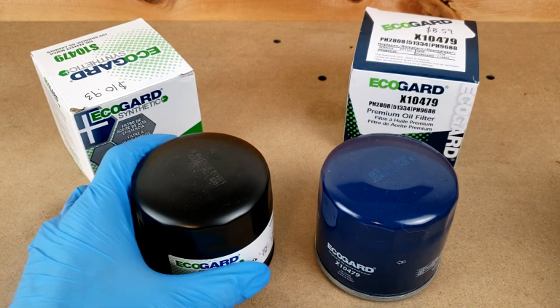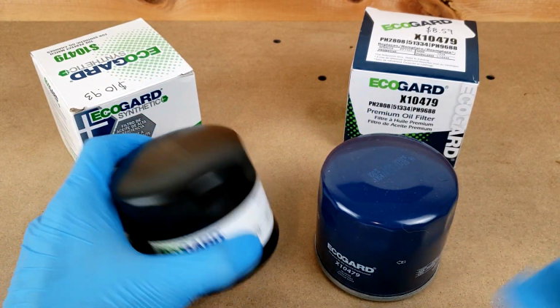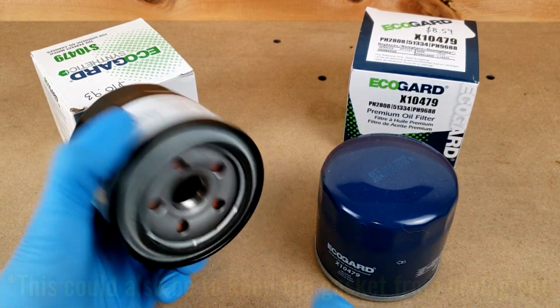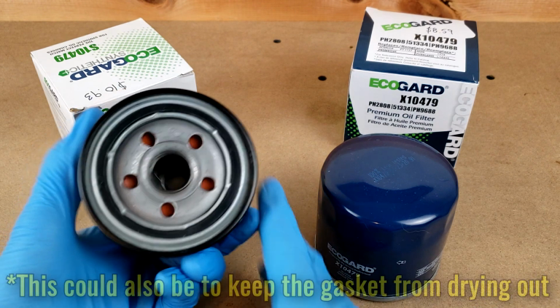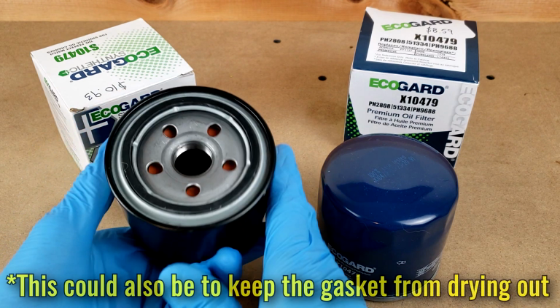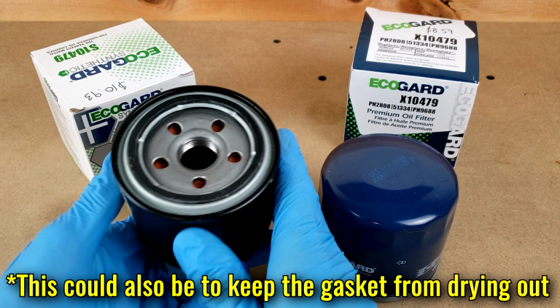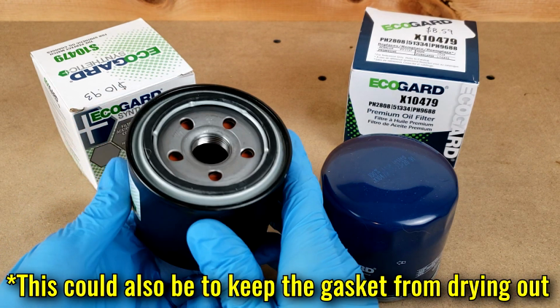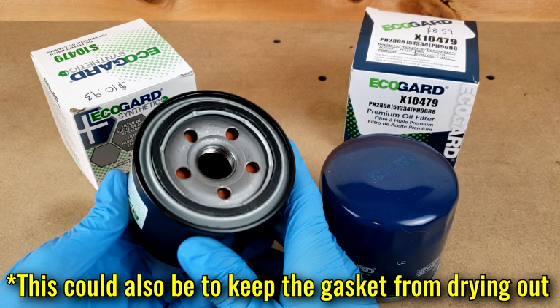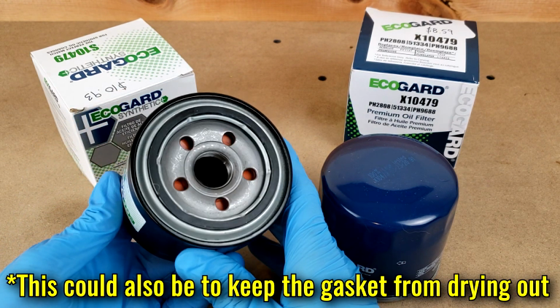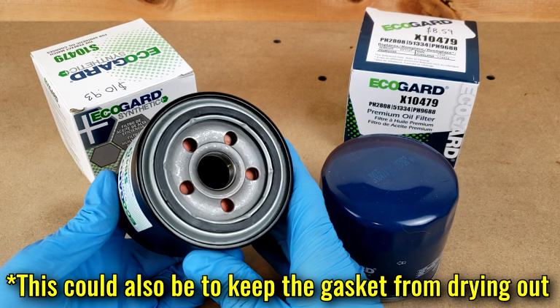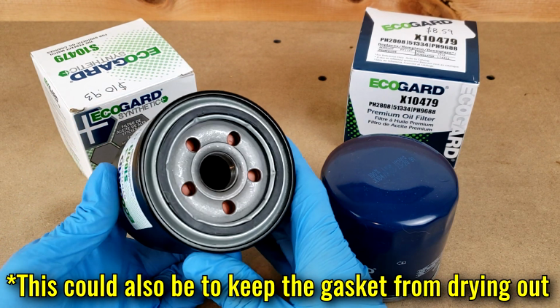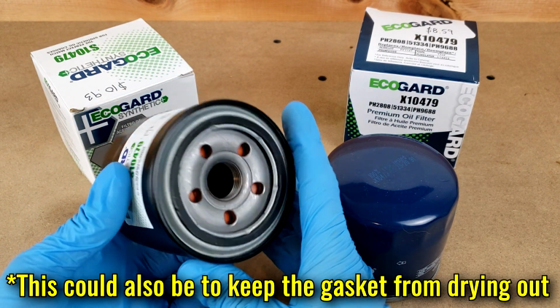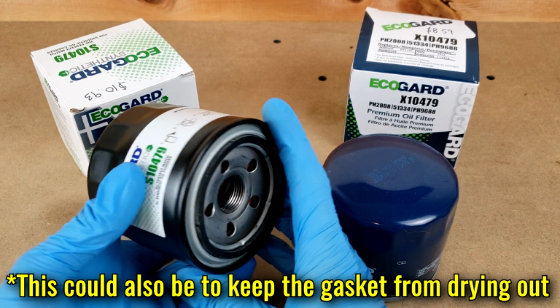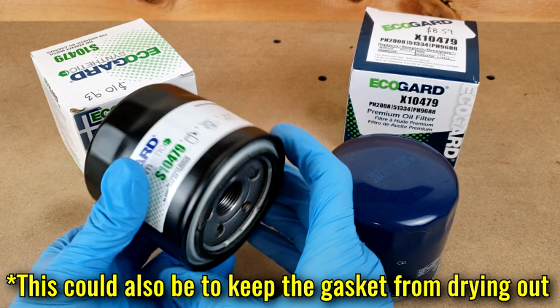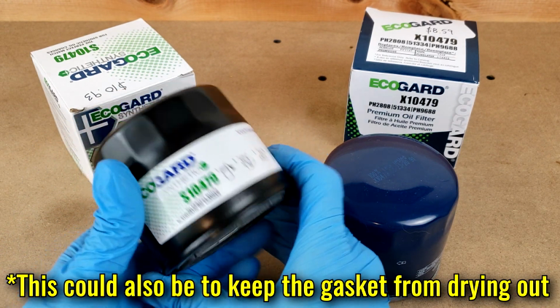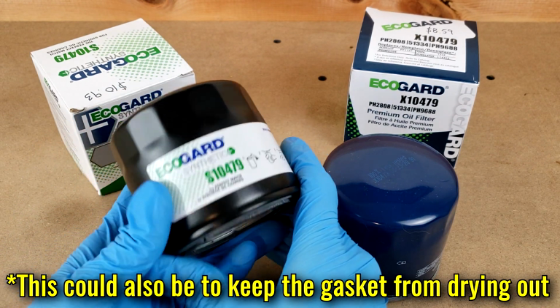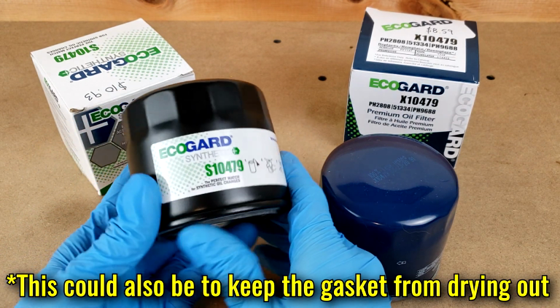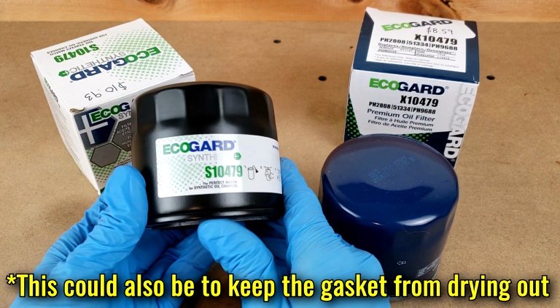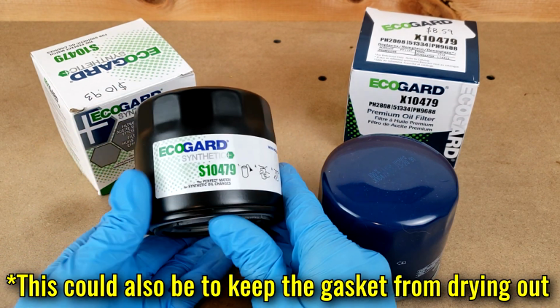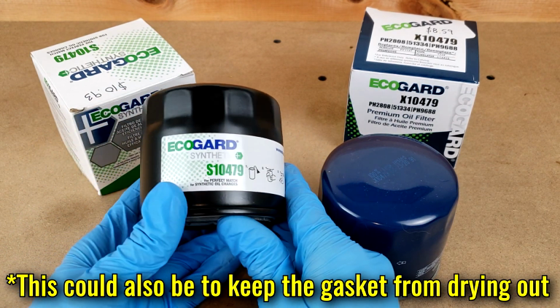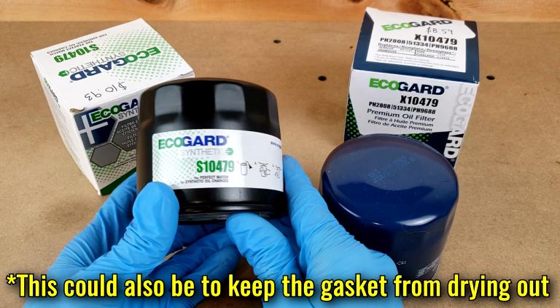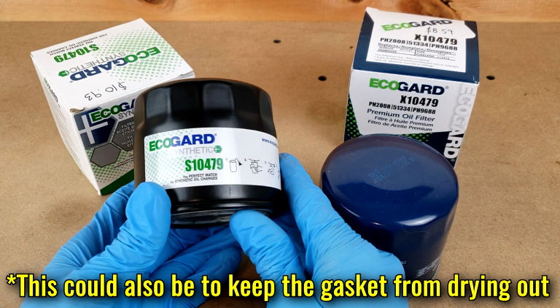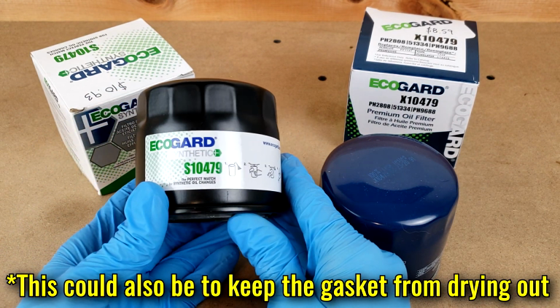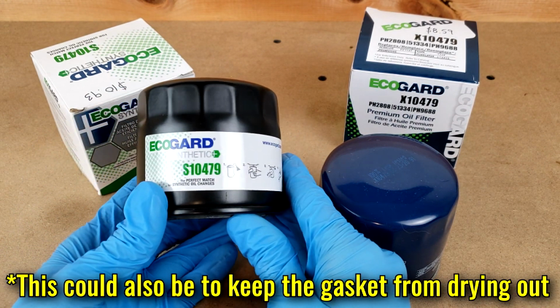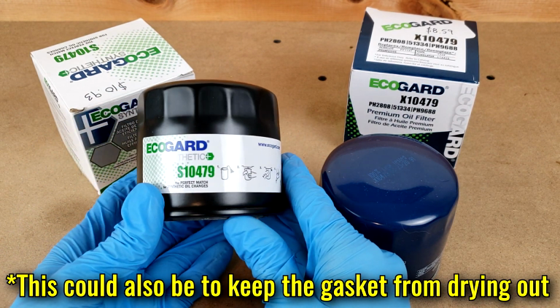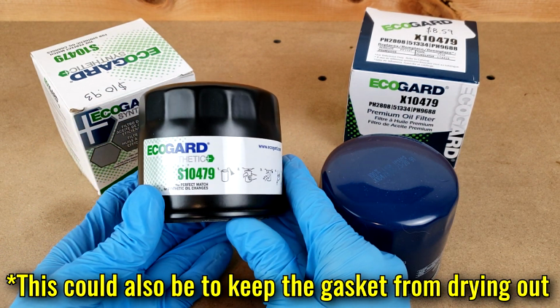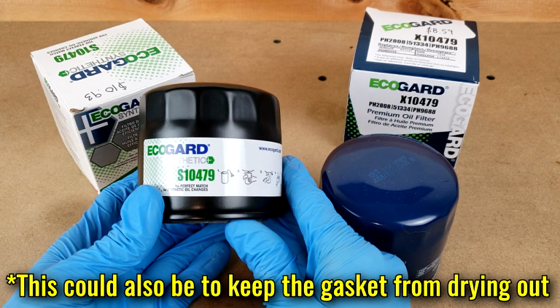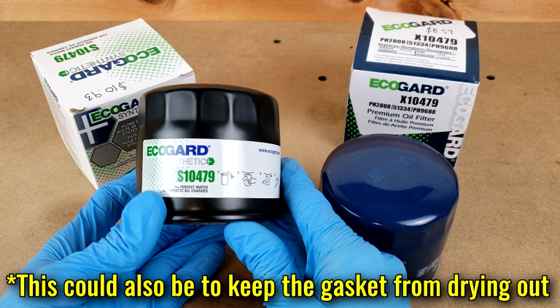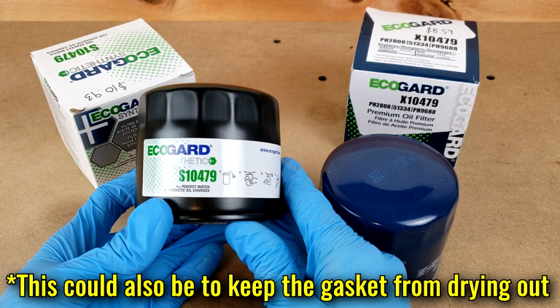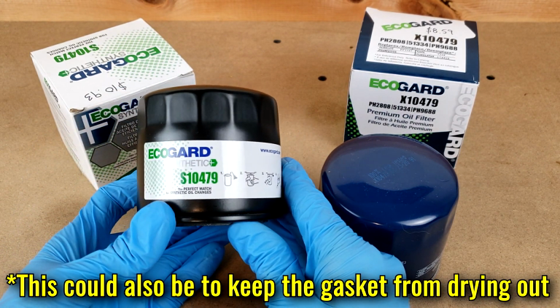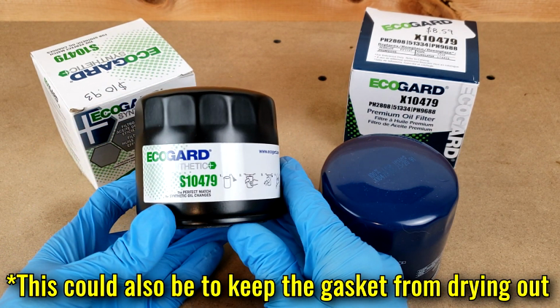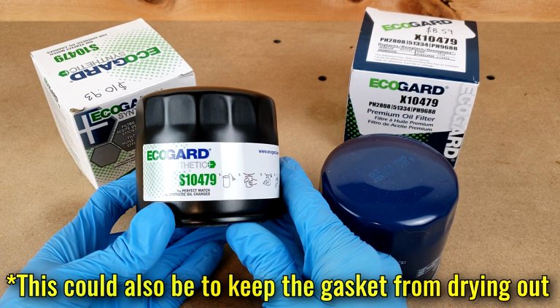Both come packaged in a cardboard box plus a shrink-wrapped cover on each of them, to keep debris out from the bottom — which not all manufacturers do, so I always appreciate seeing that.